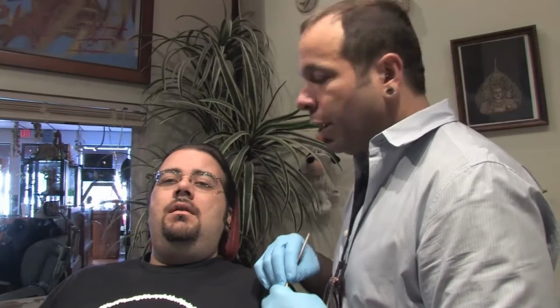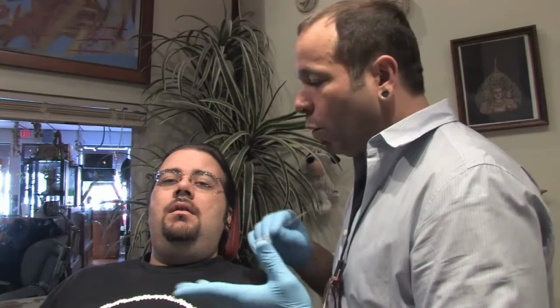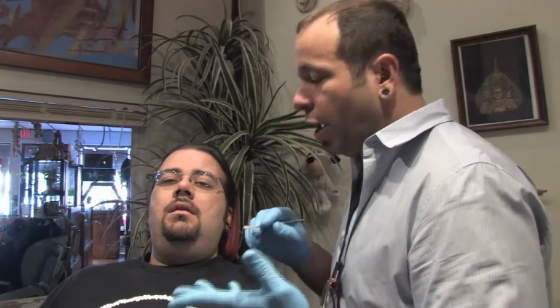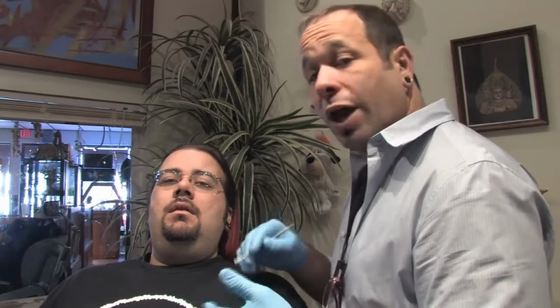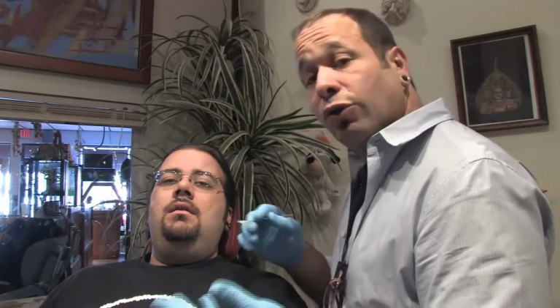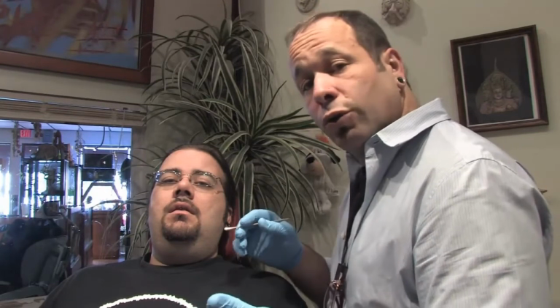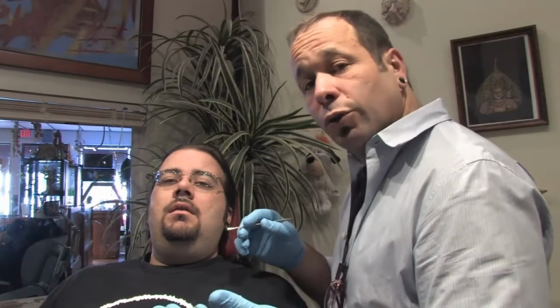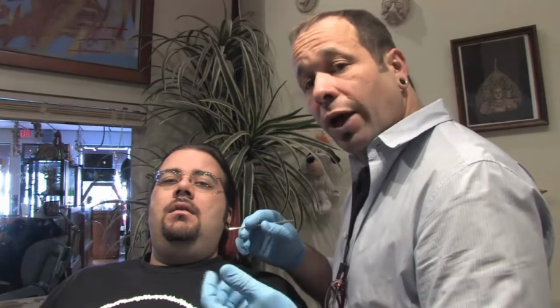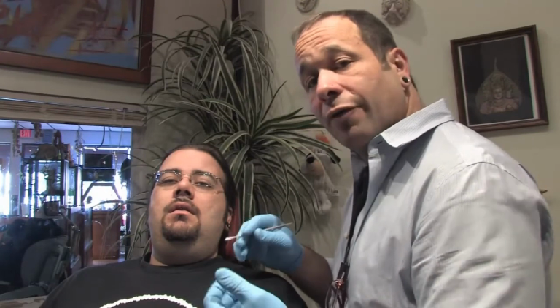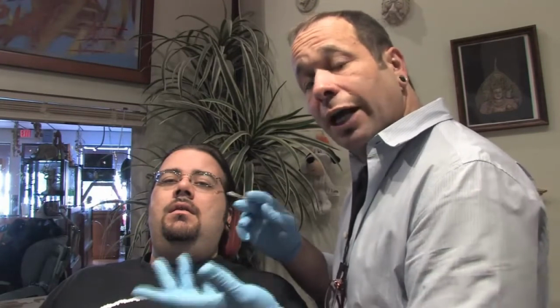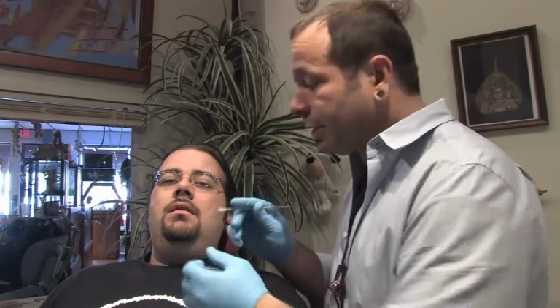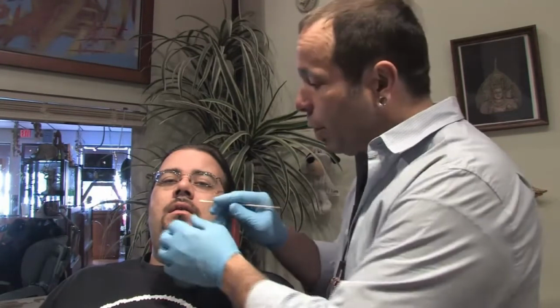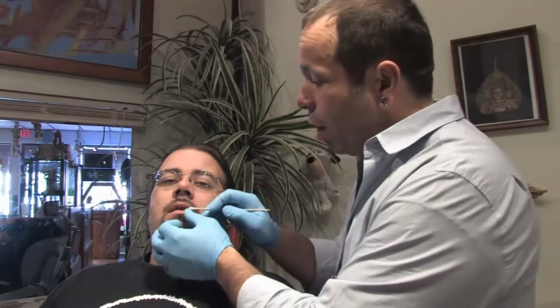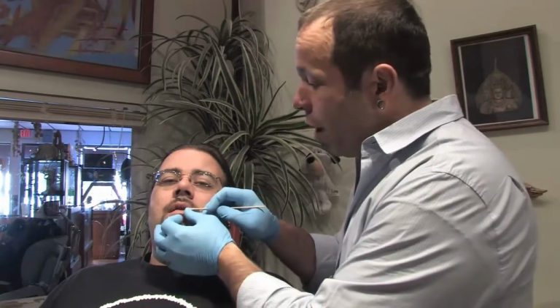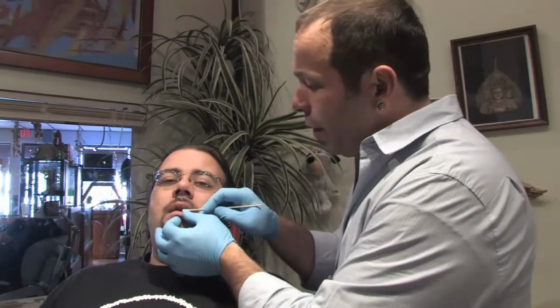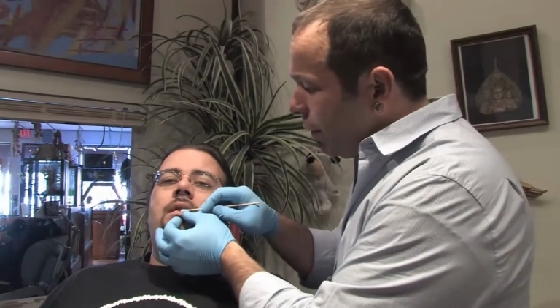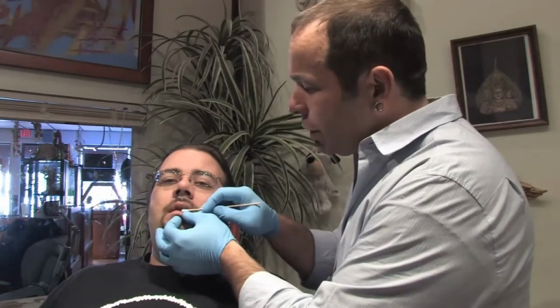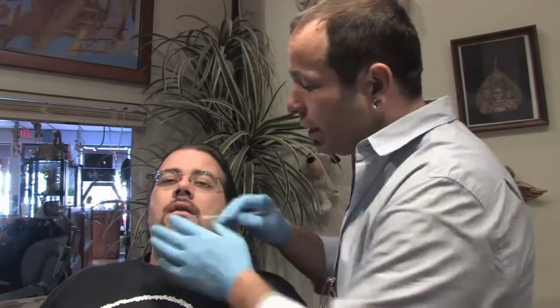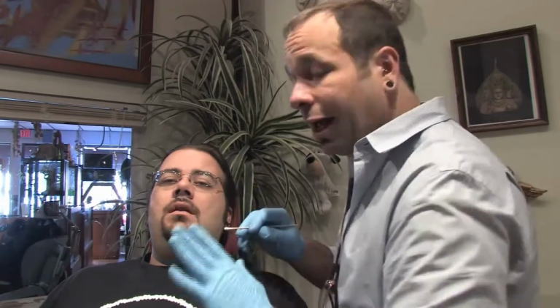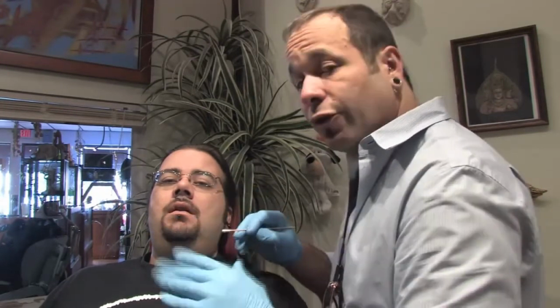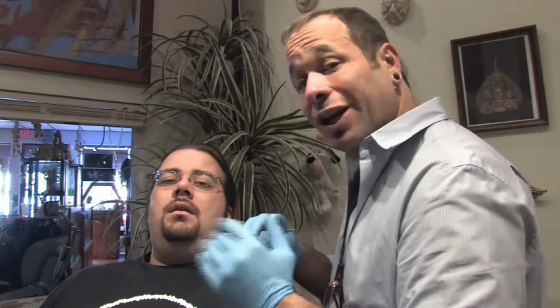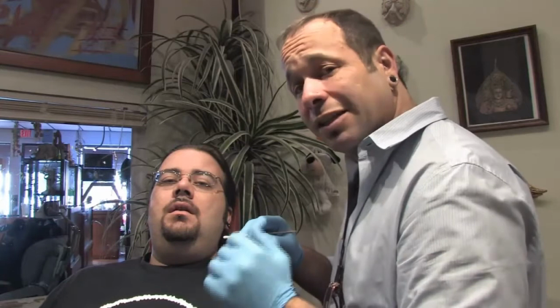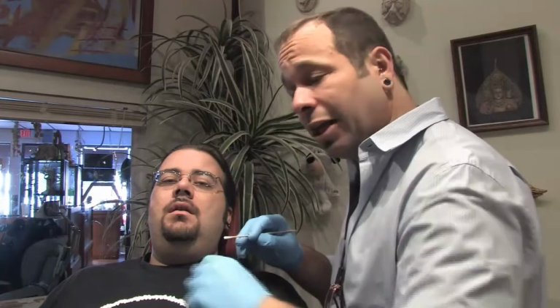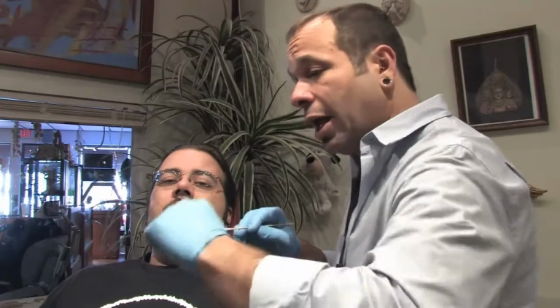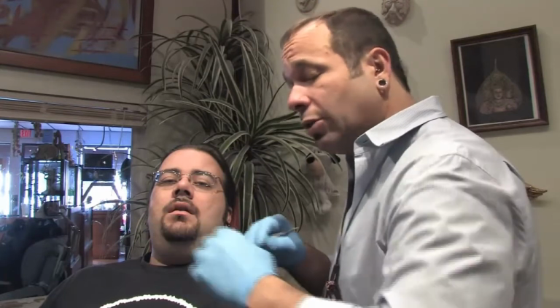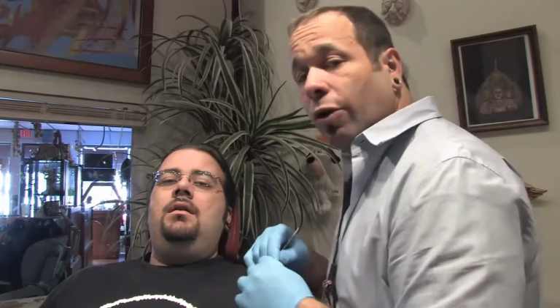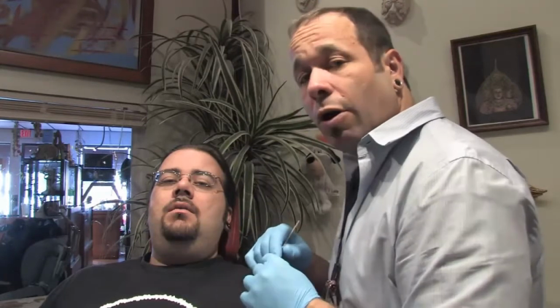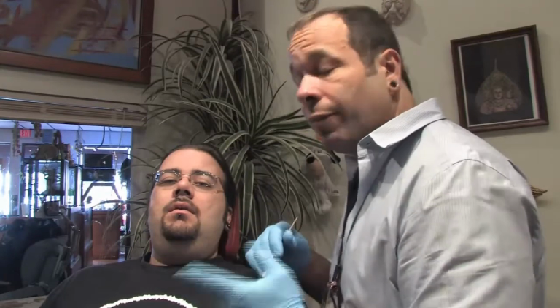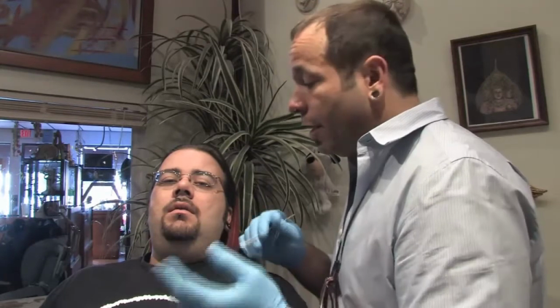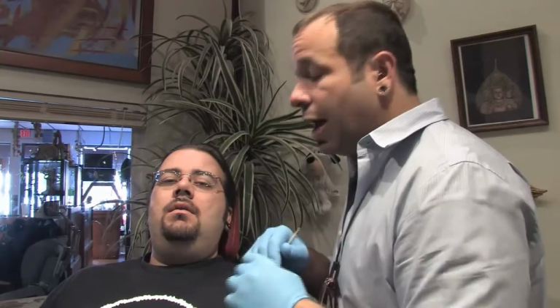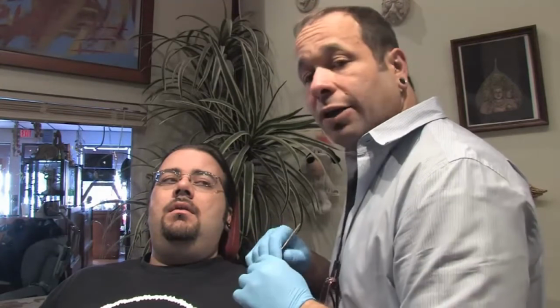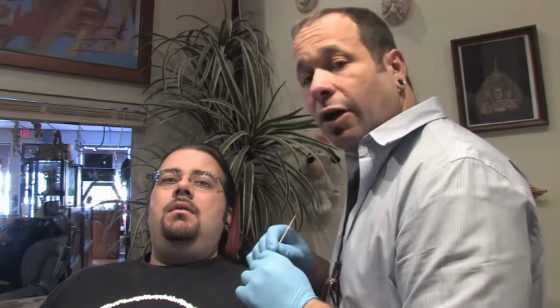That way, we have tools — we have hemostats that we can grab the piercing carefully and nicely, unscrew the ball, that kind of stuff.